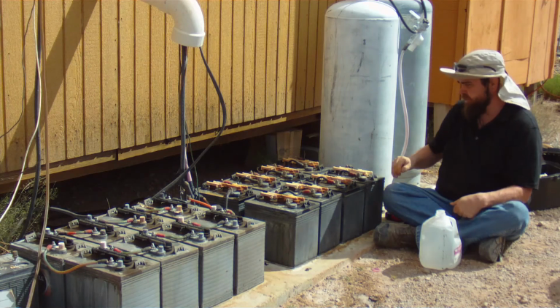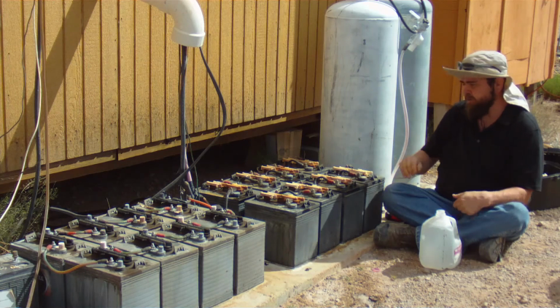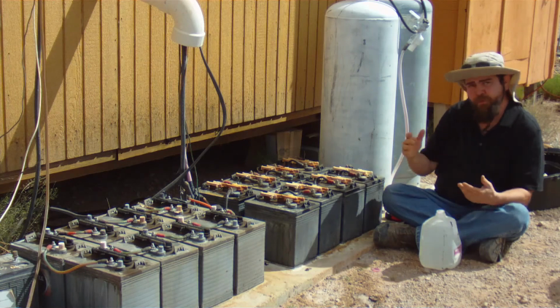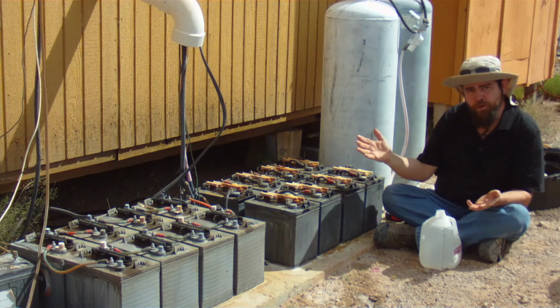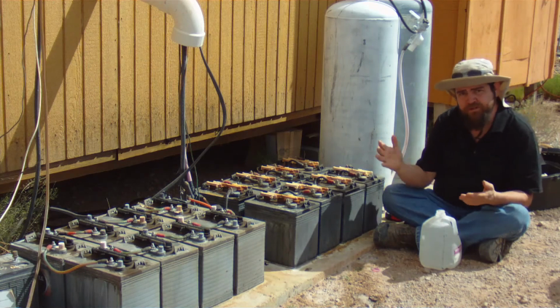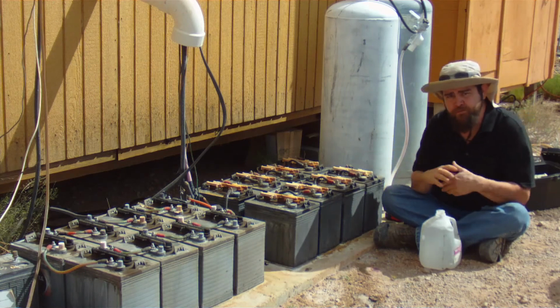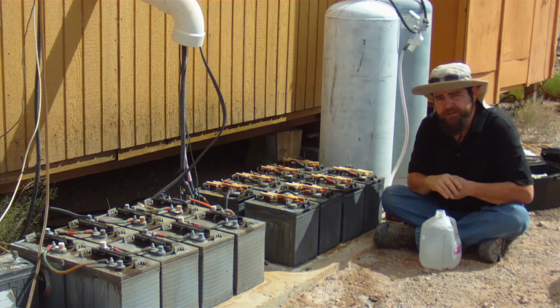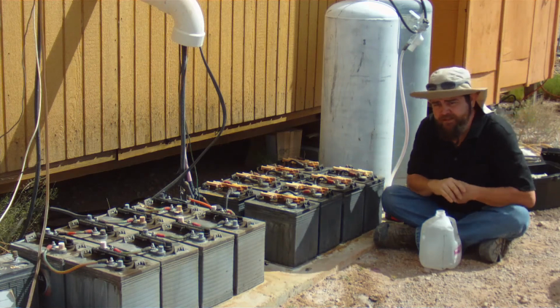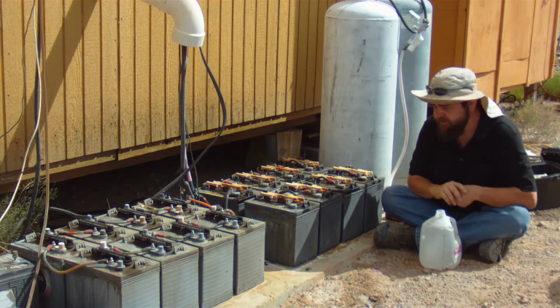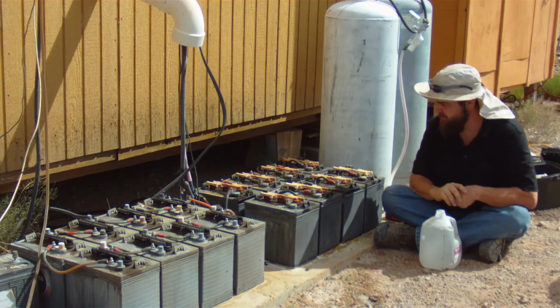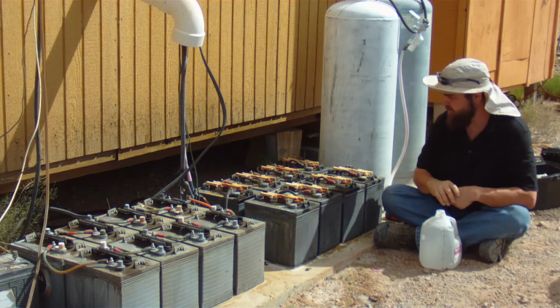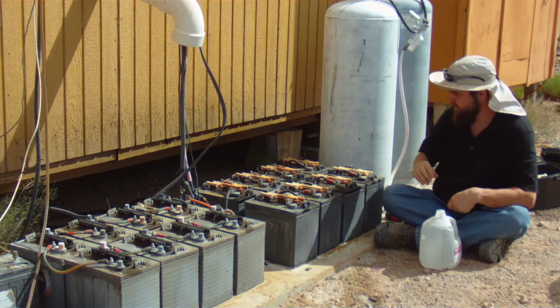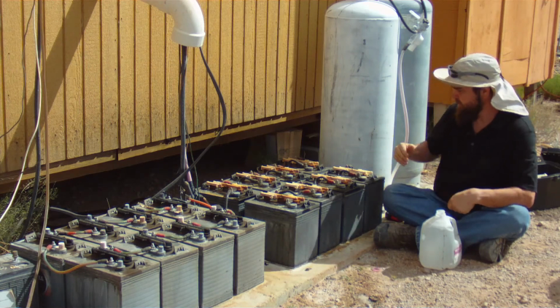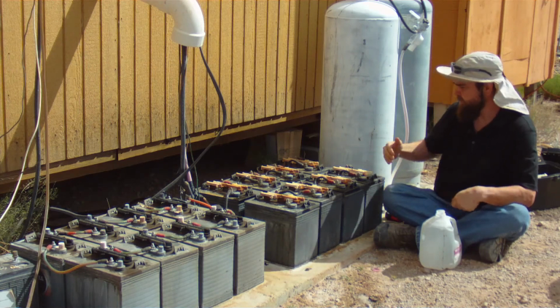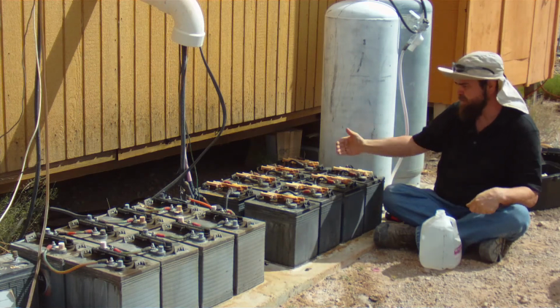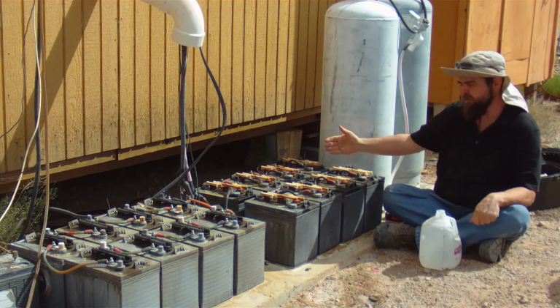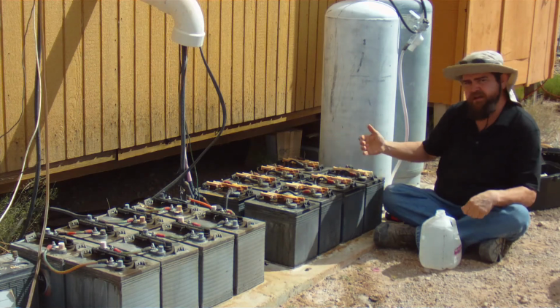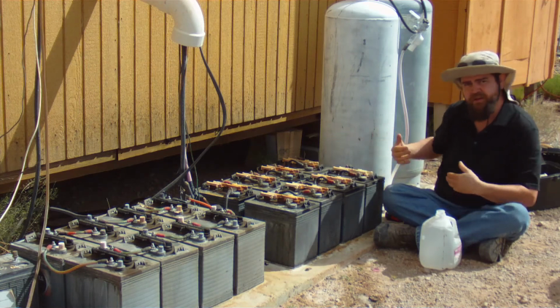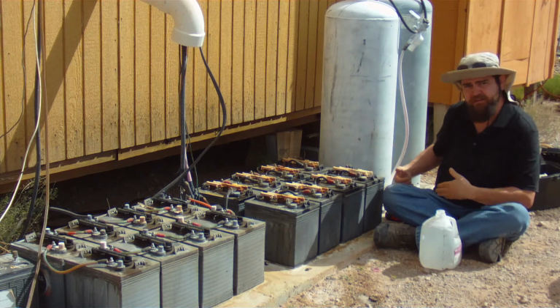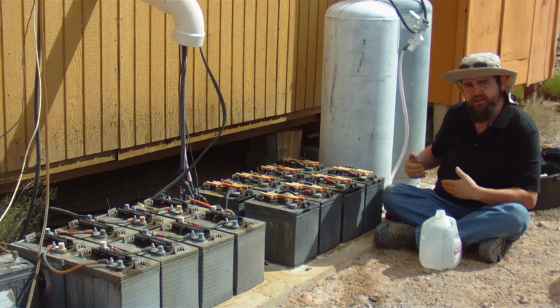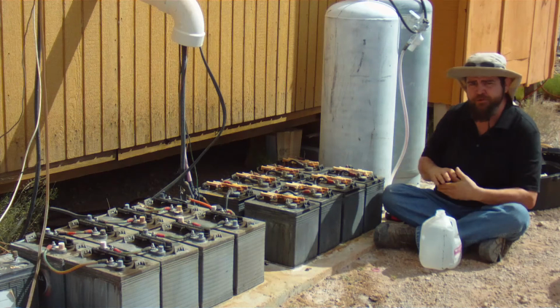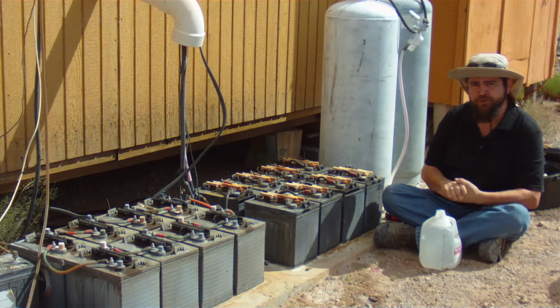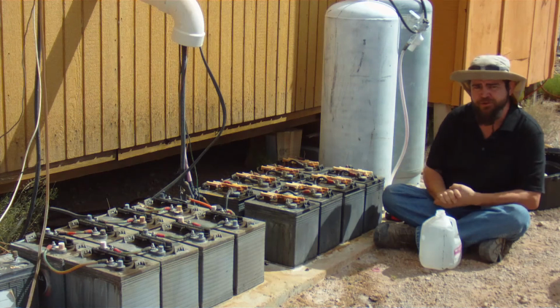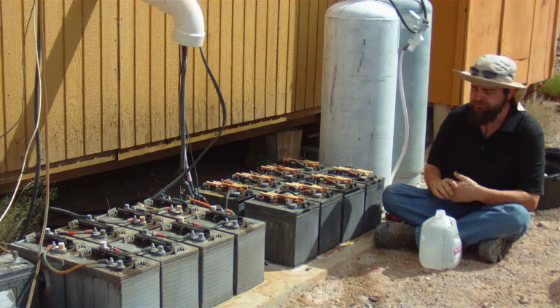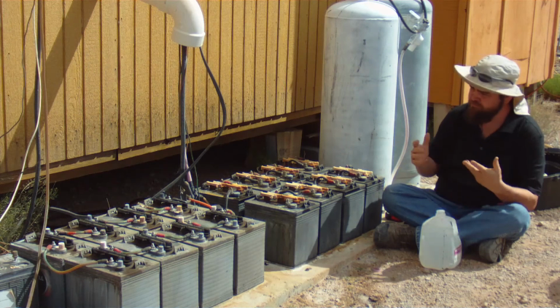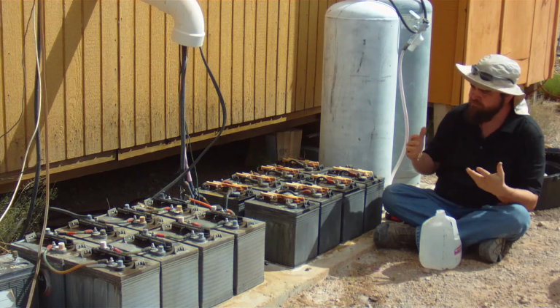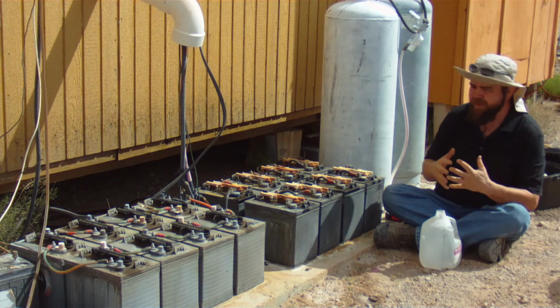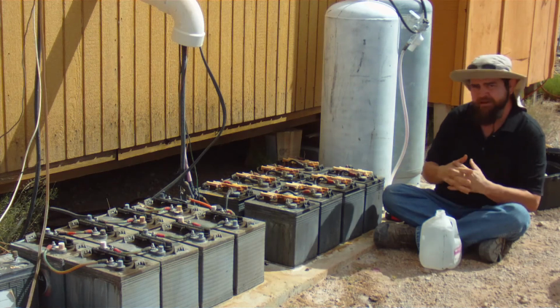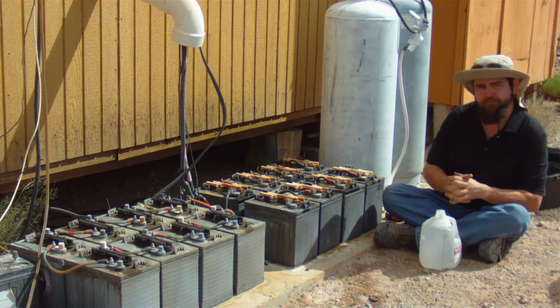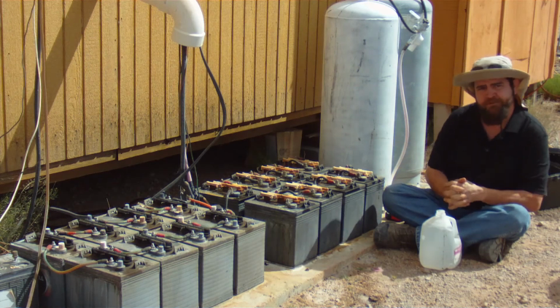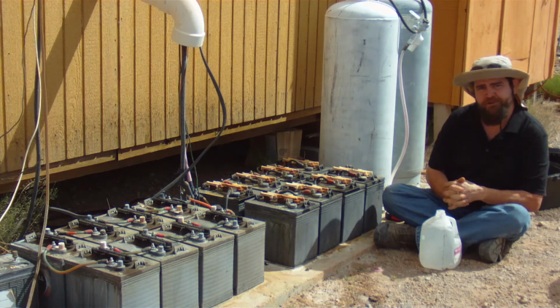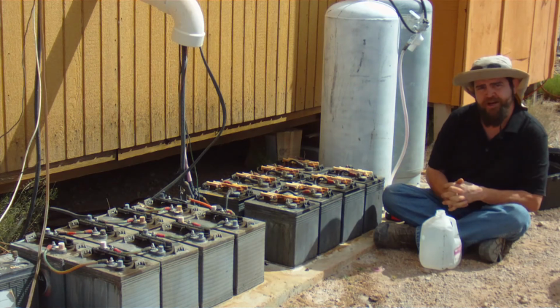Once you've completed the measurement and the cleaning of your tools, pack it up — you're done.